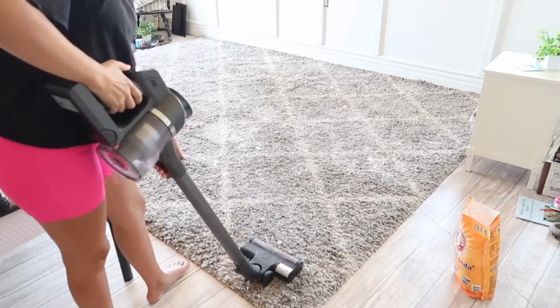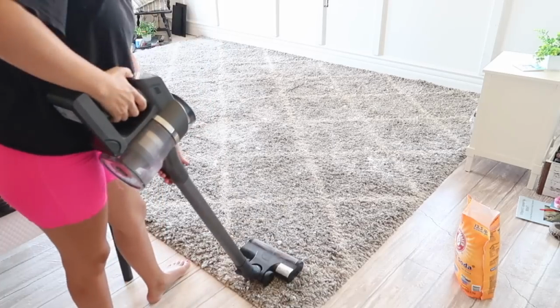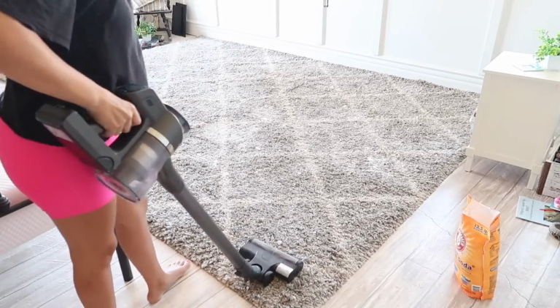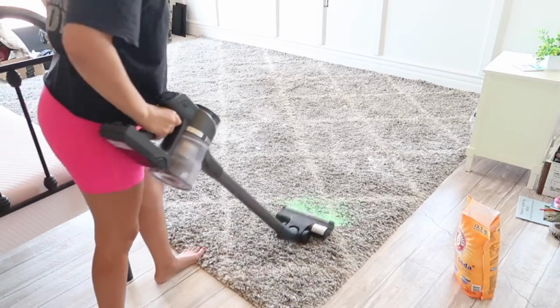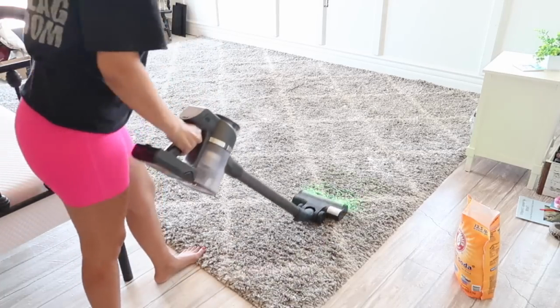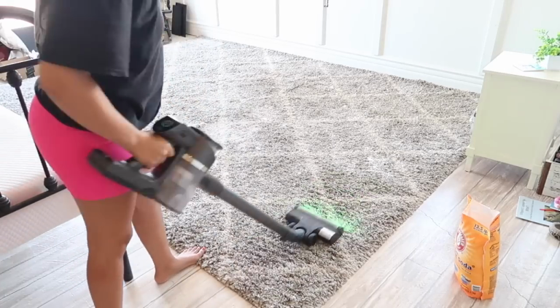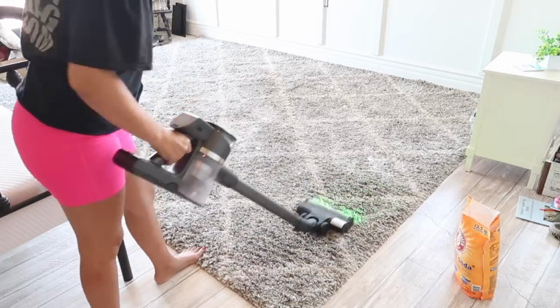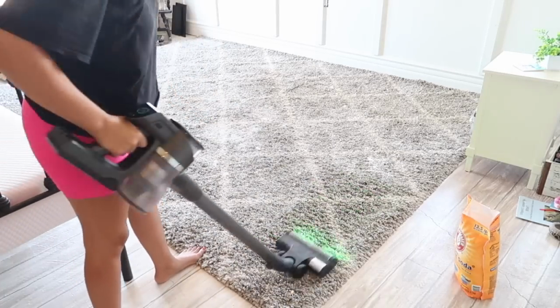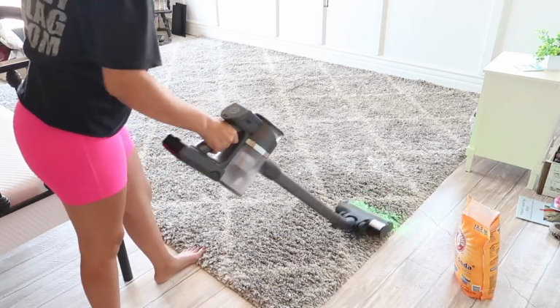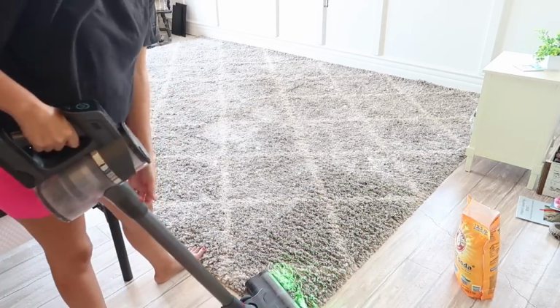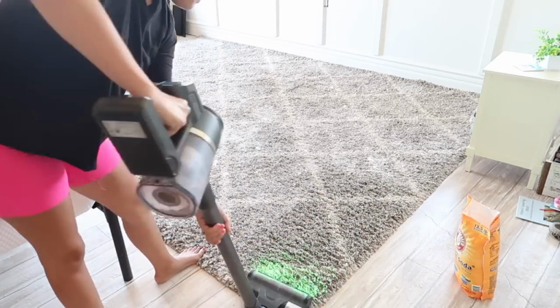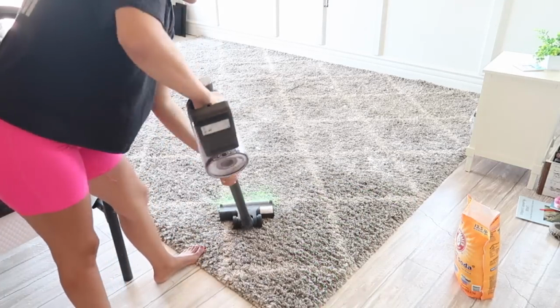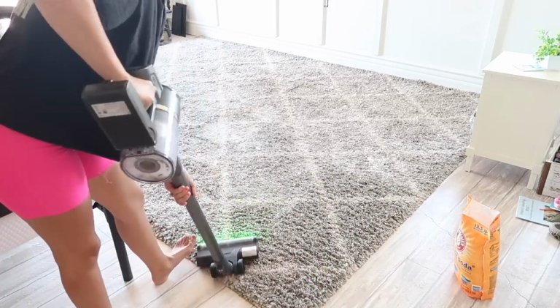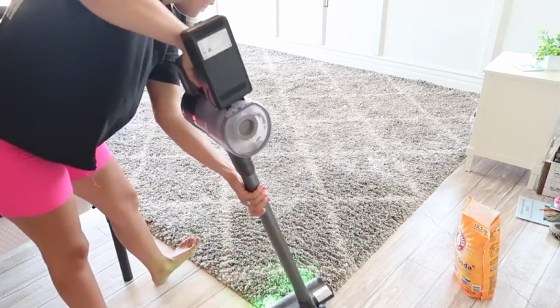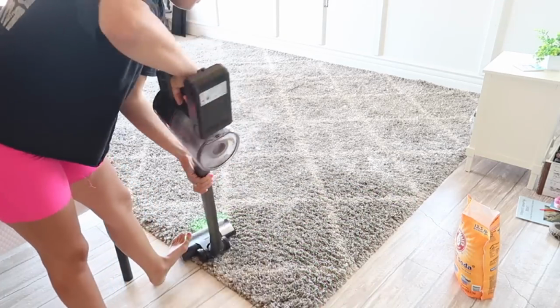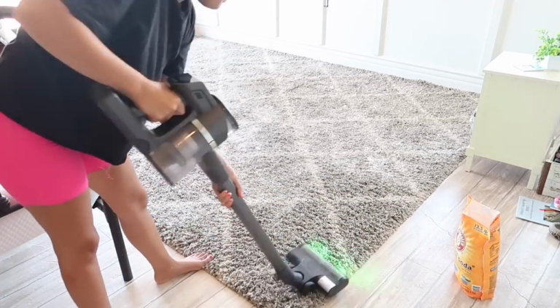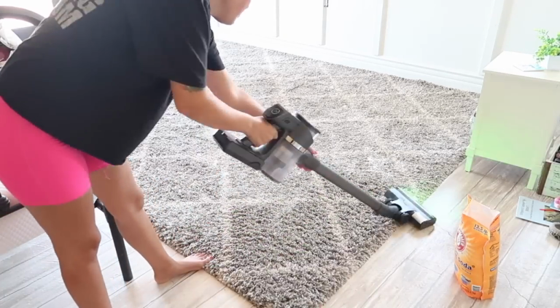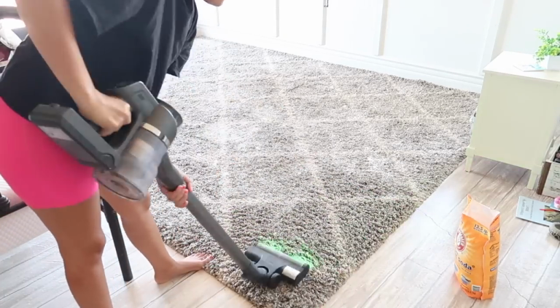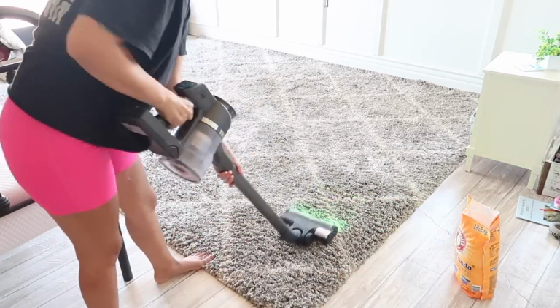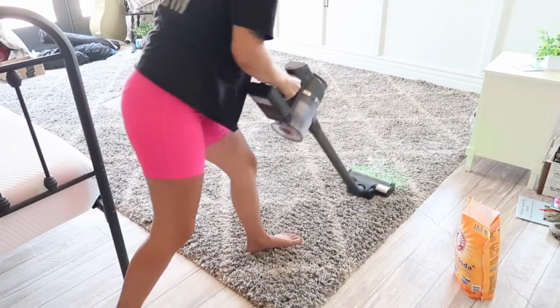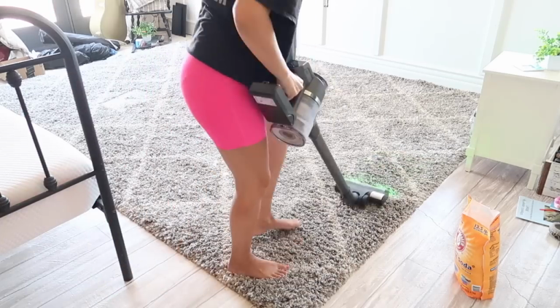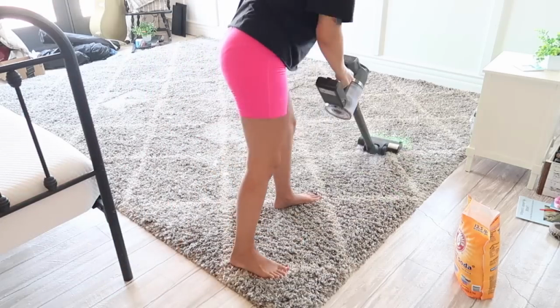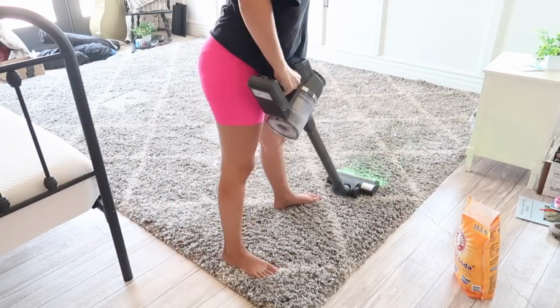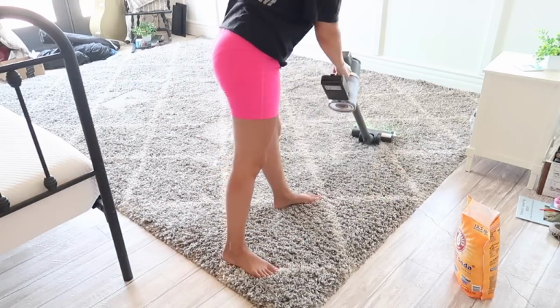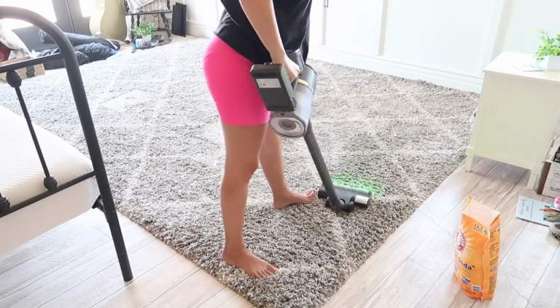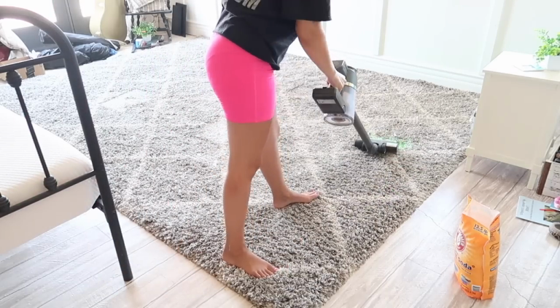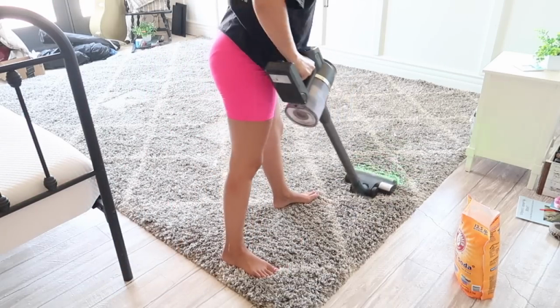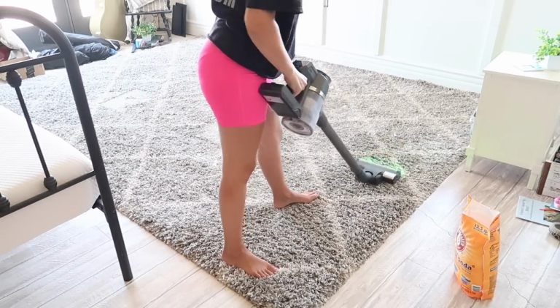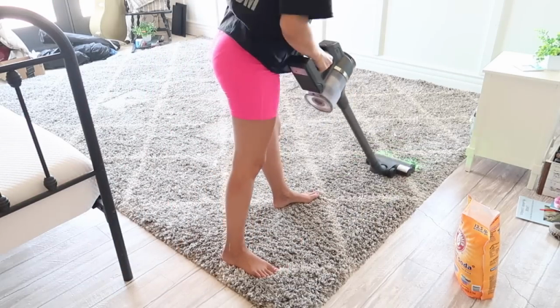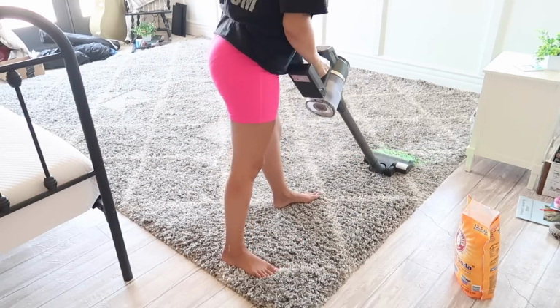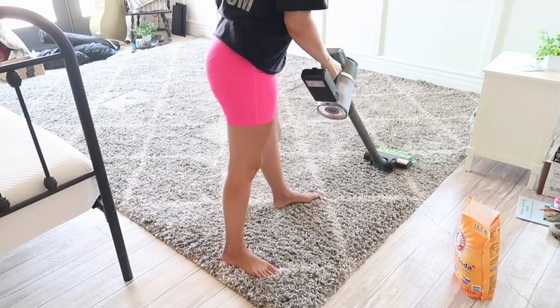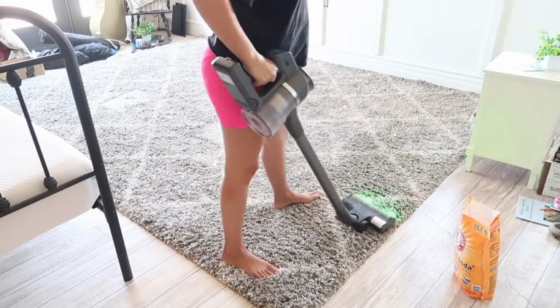So I gave the baking soda a good hour to sit and soak up any odor.